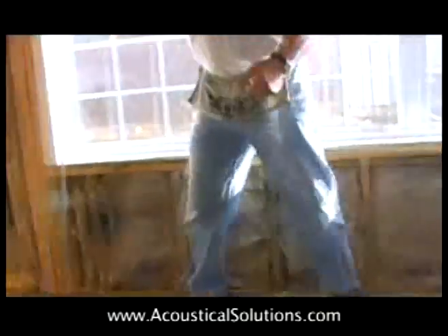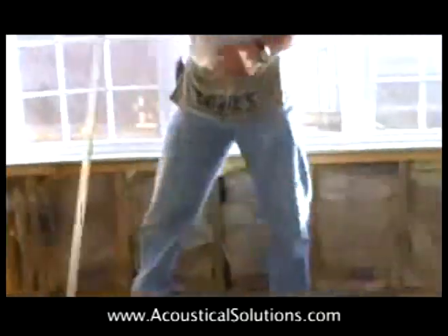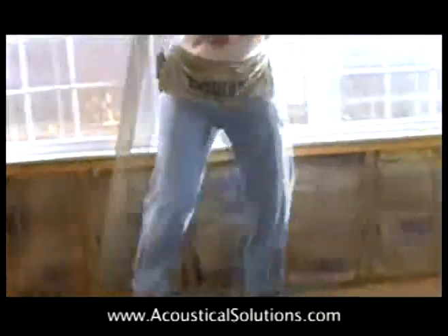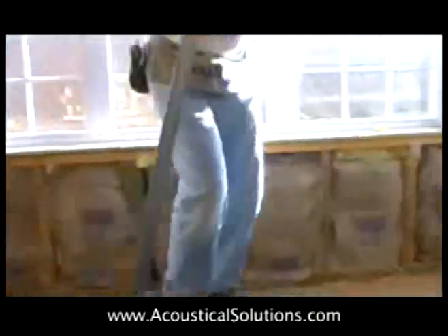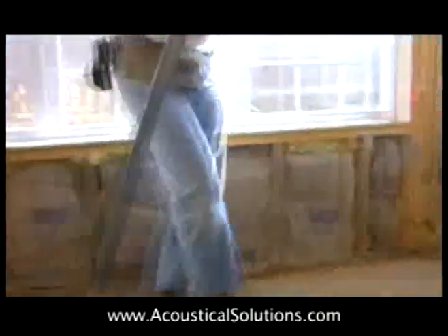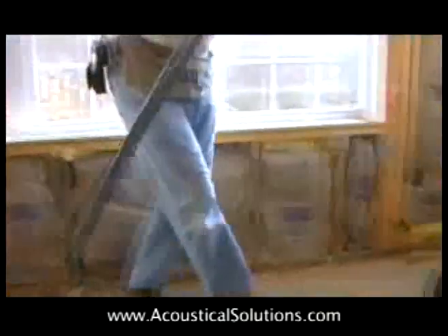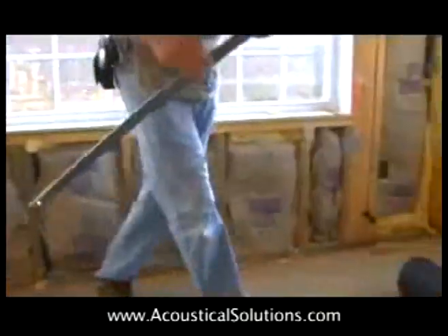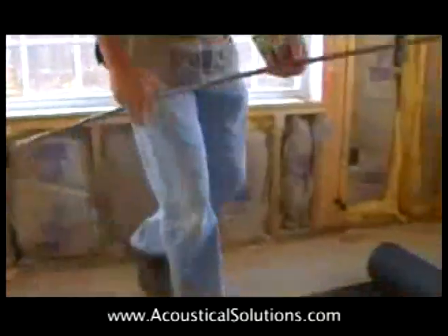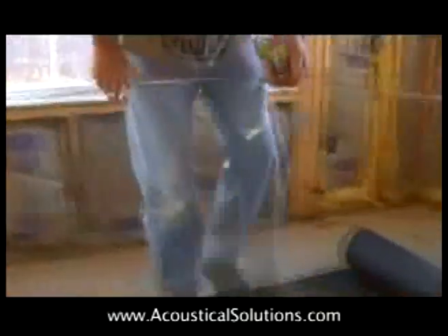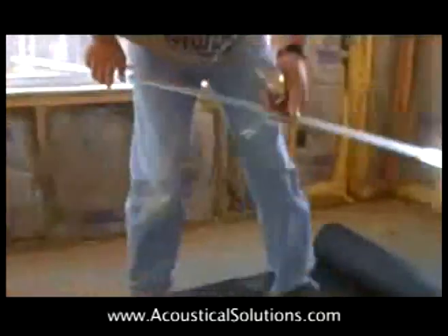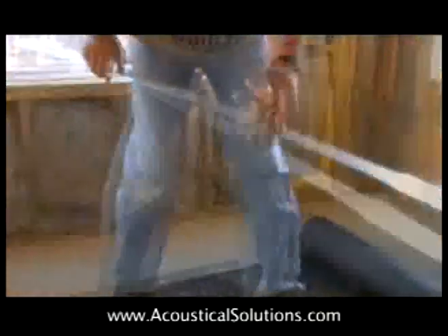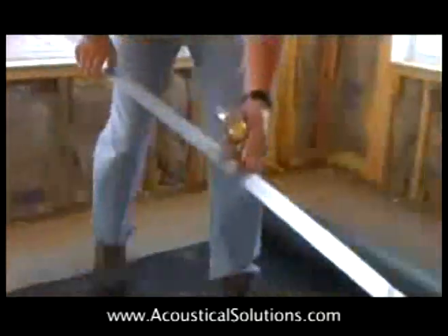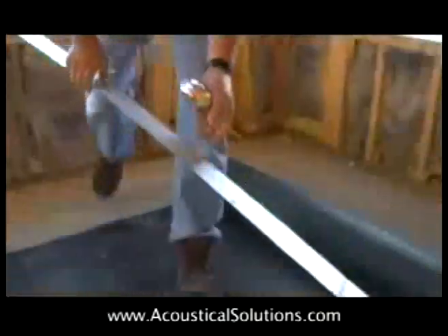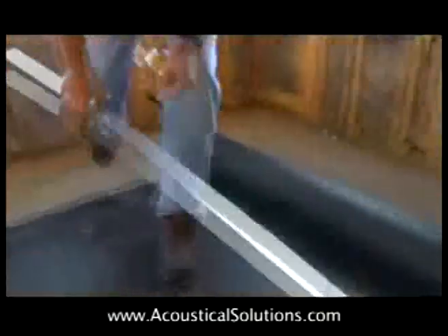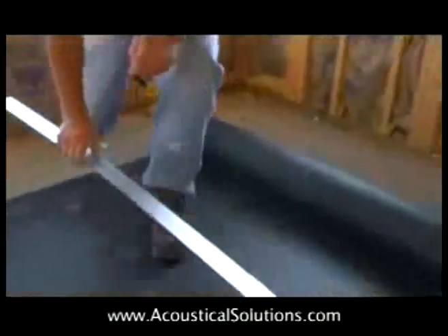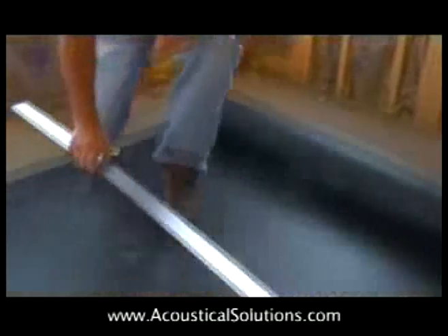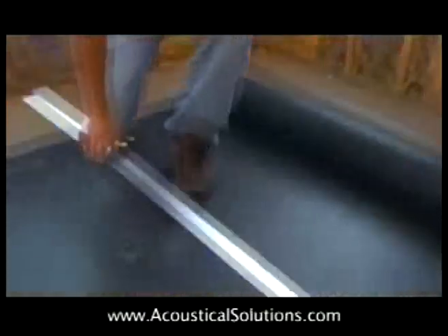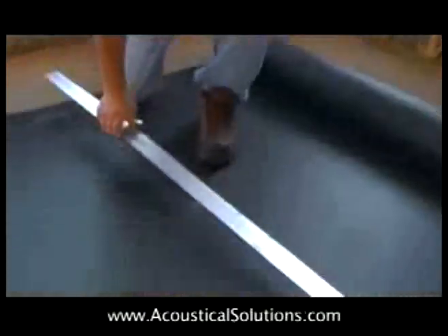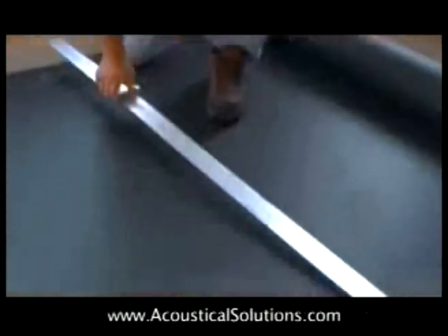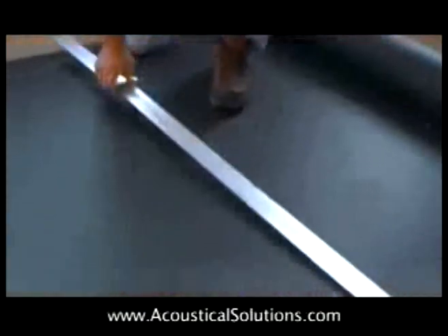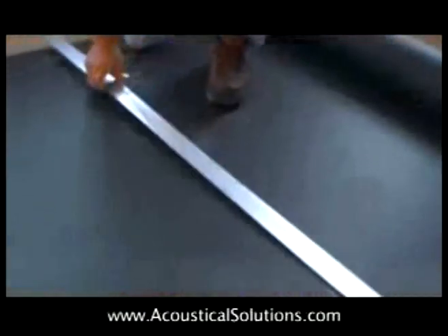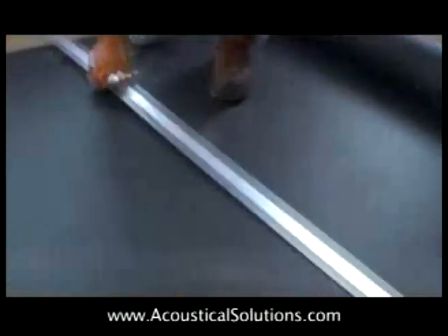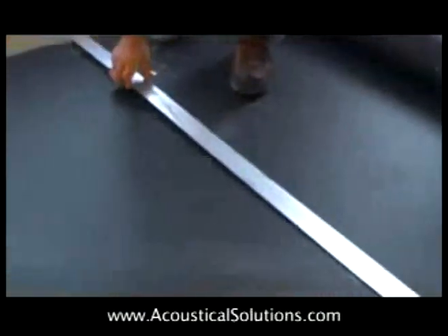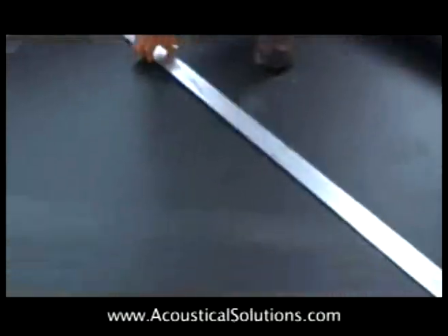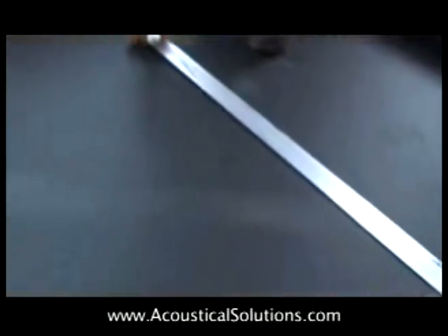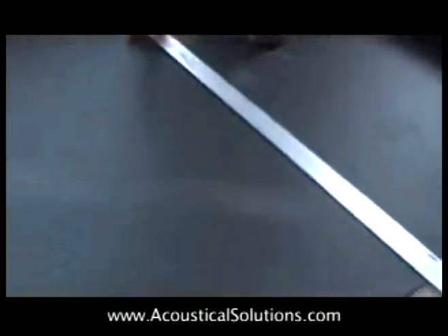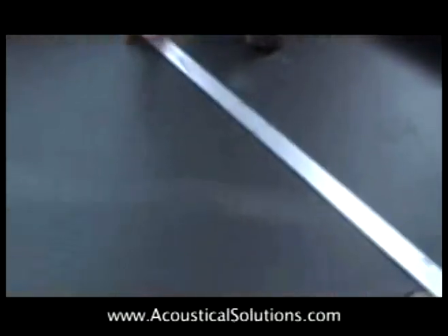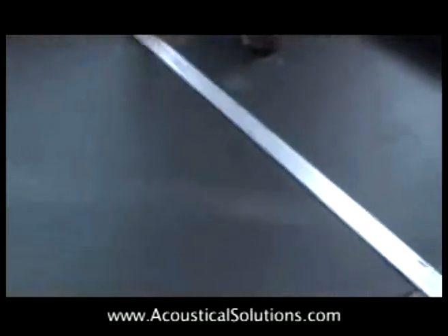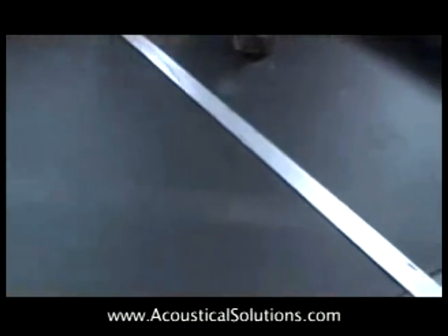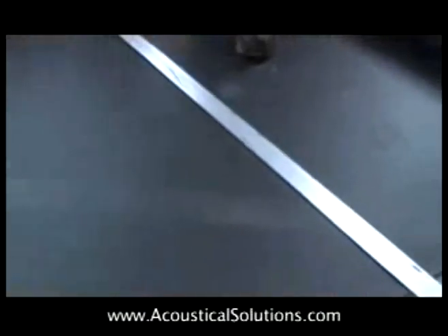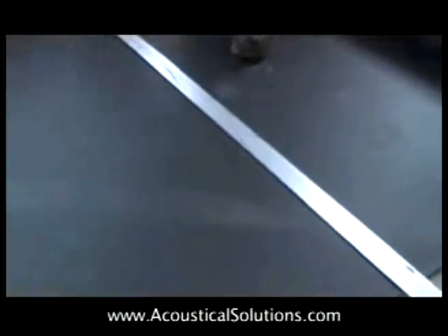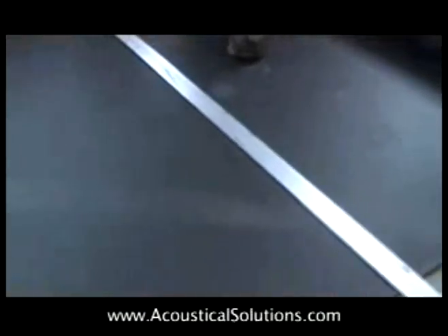You don't need to cut all the way through the barrier. After you score it, you can separate it by tearing.